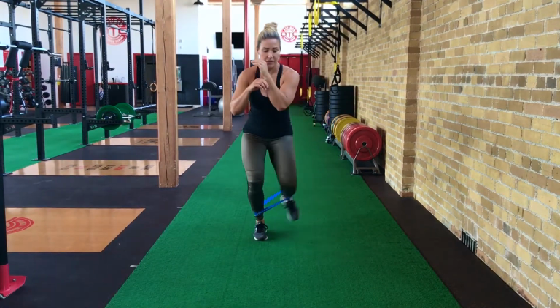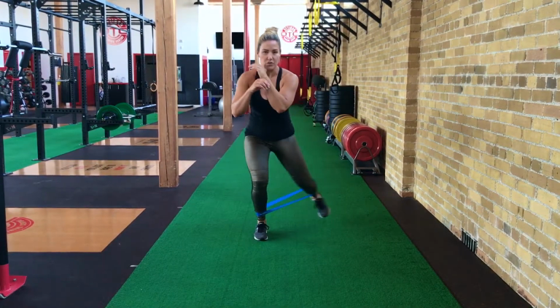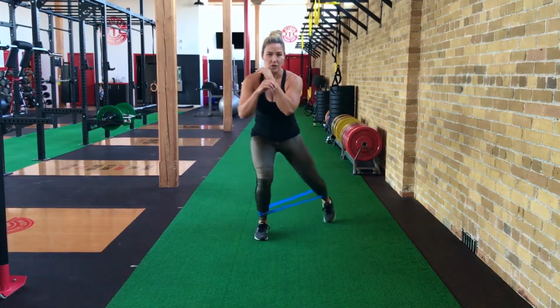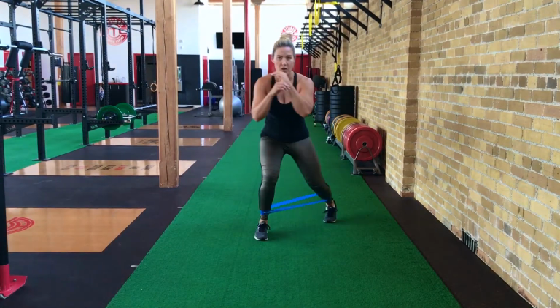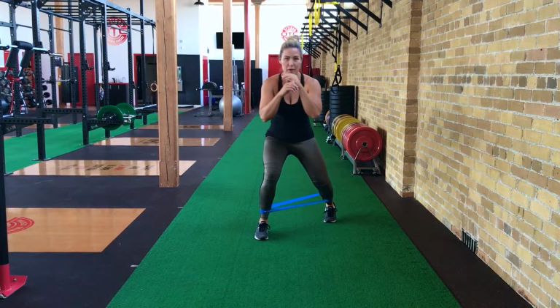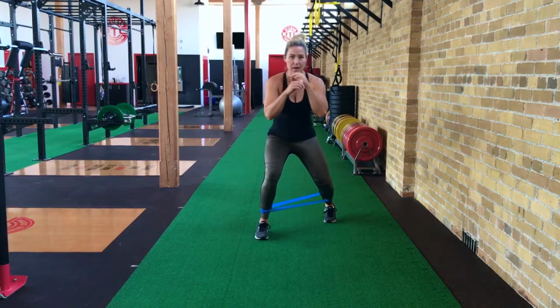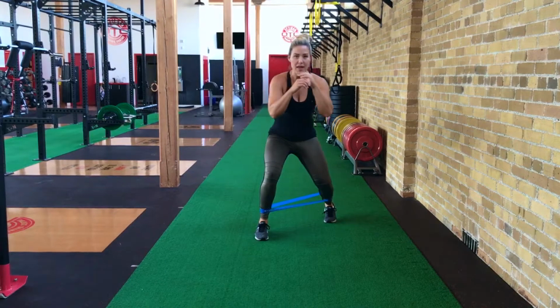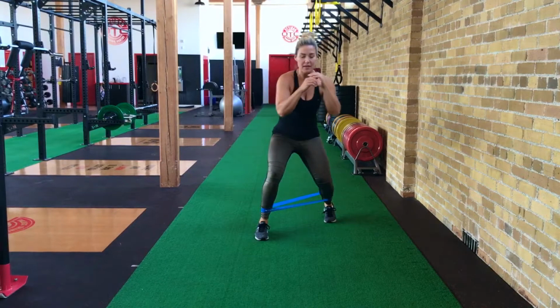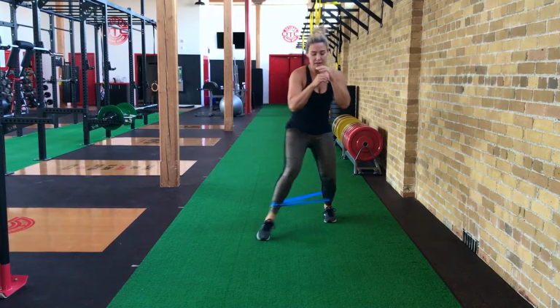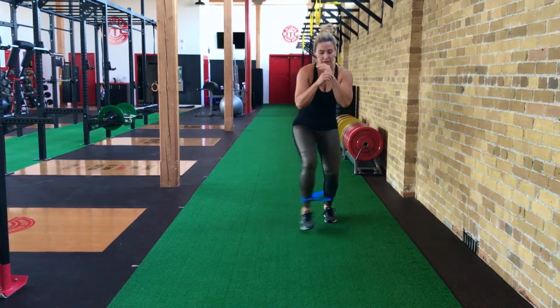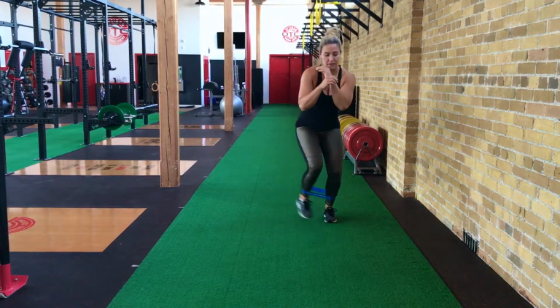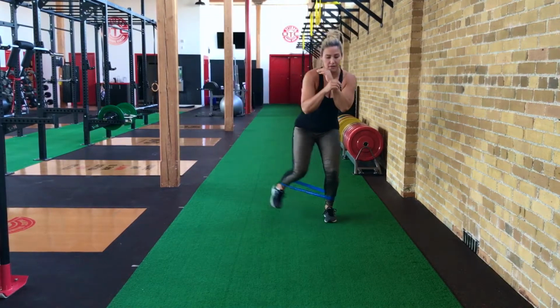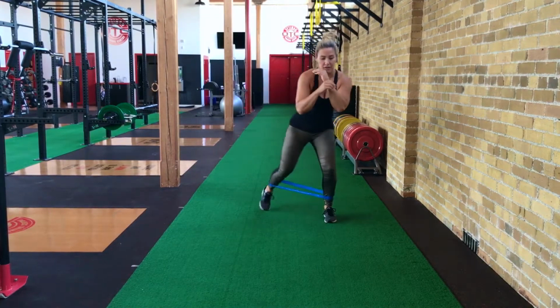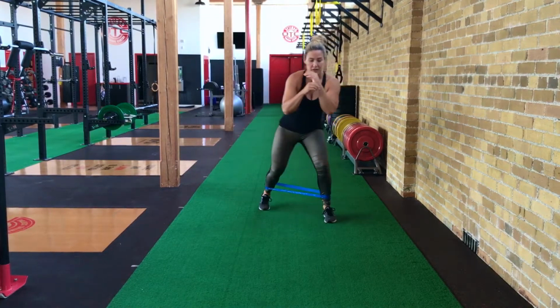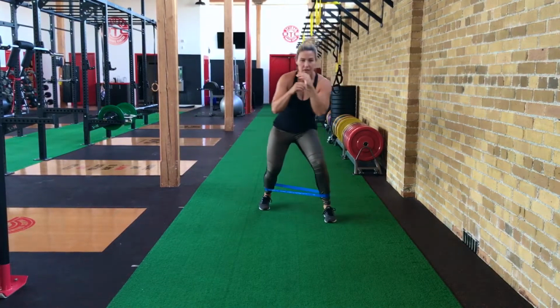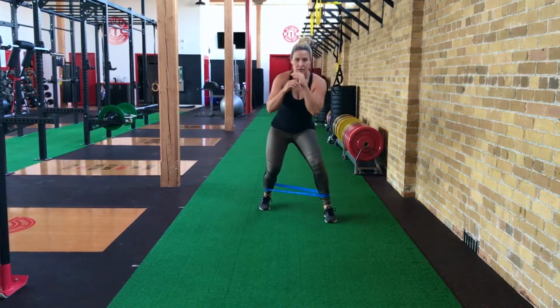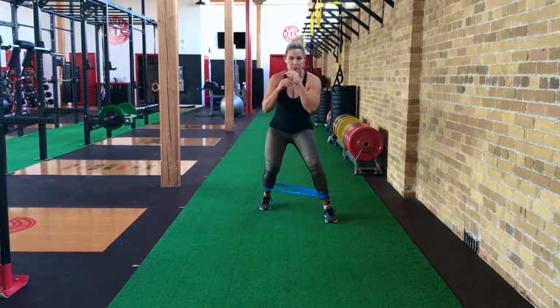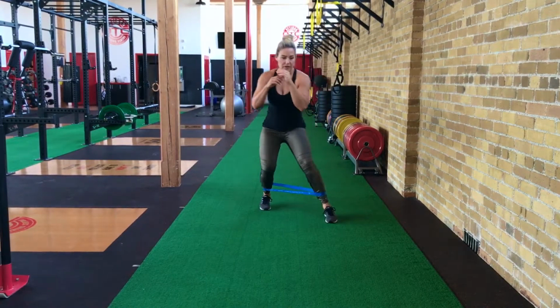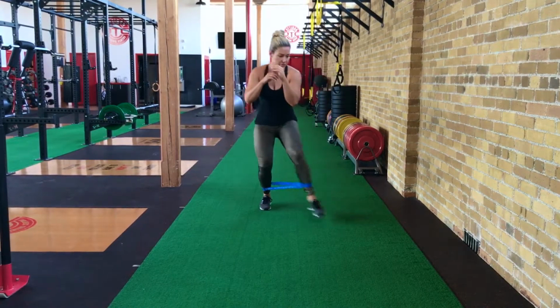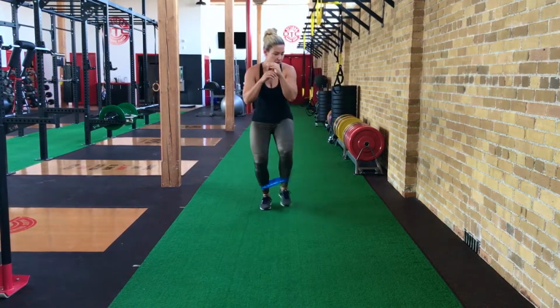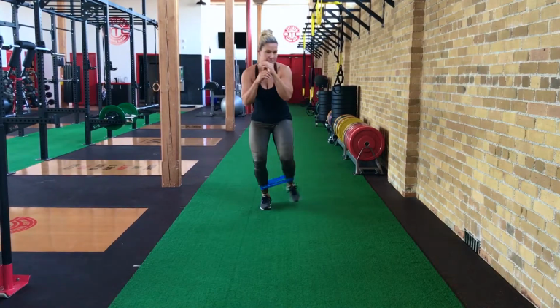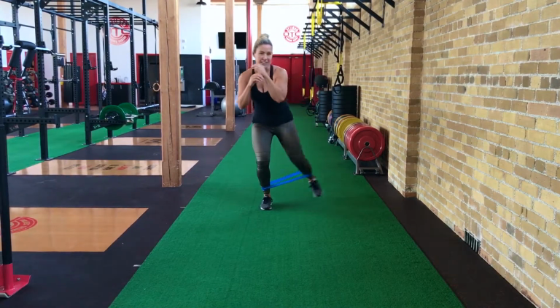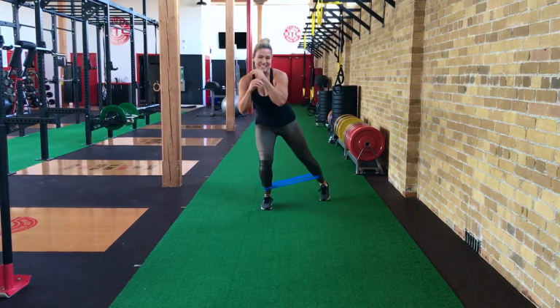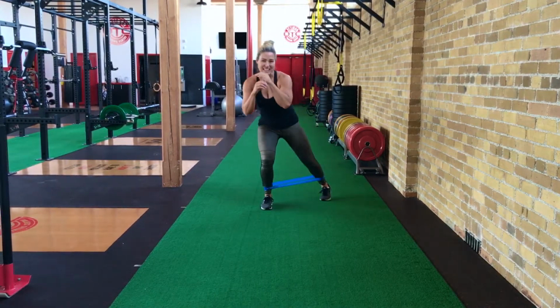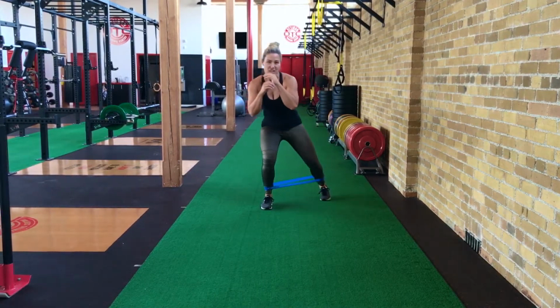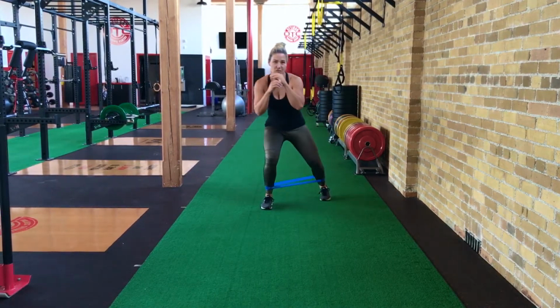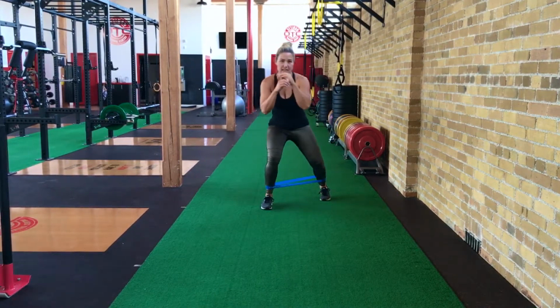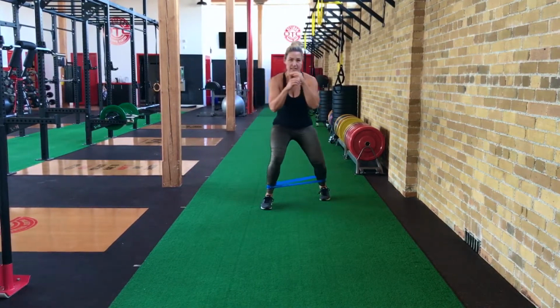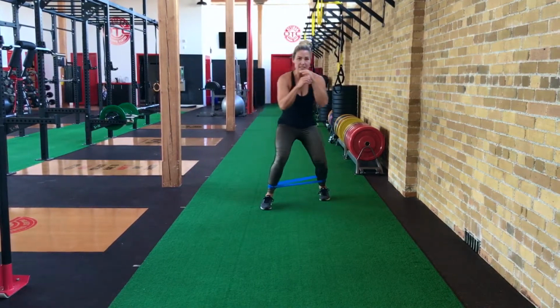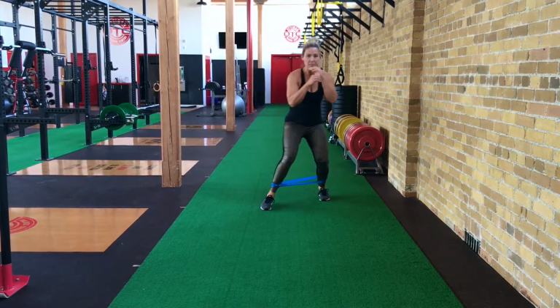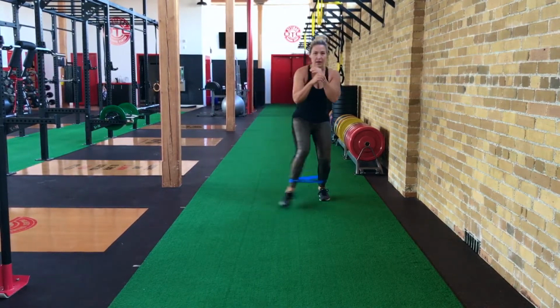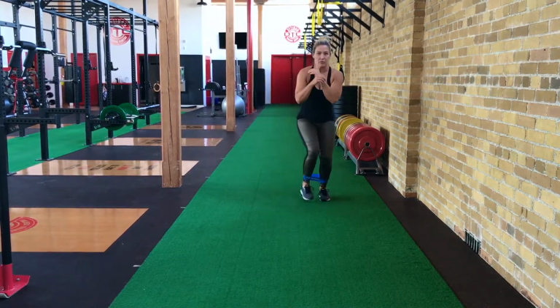We do all the way back, really focusing on exaggerating that step out.